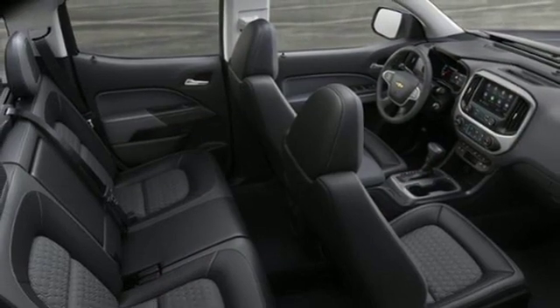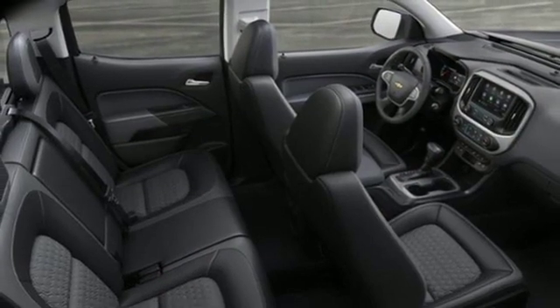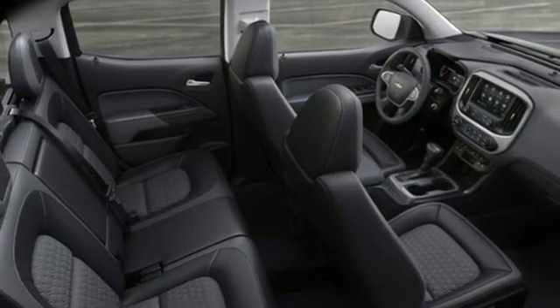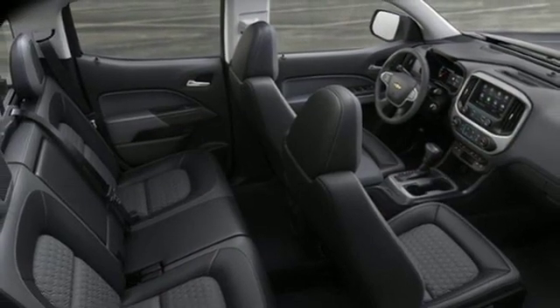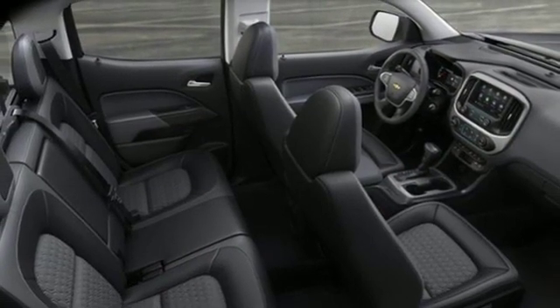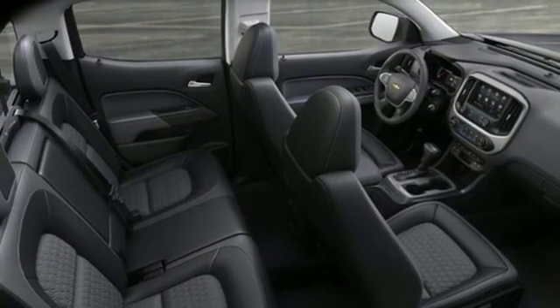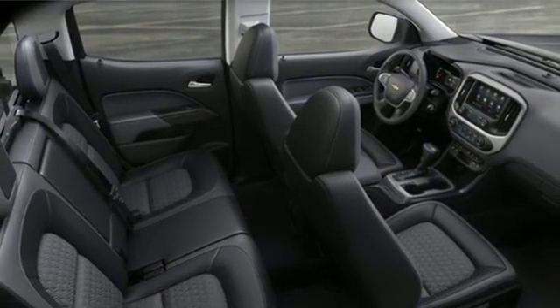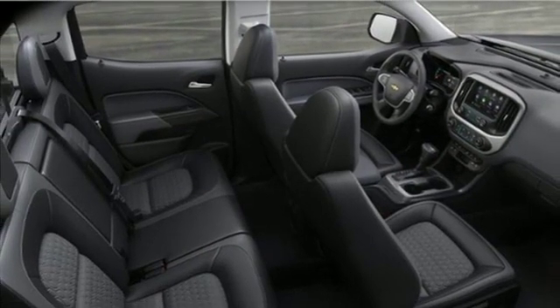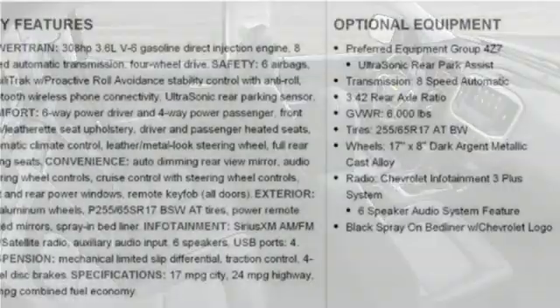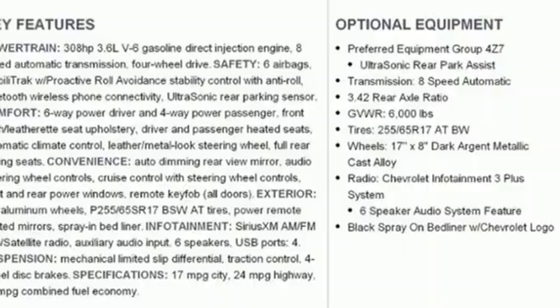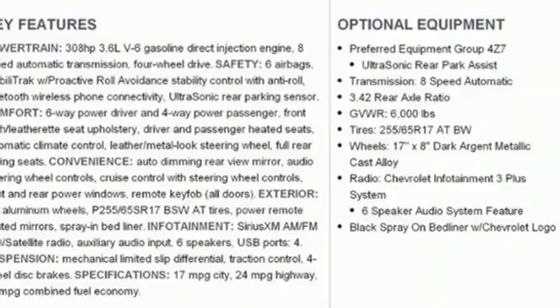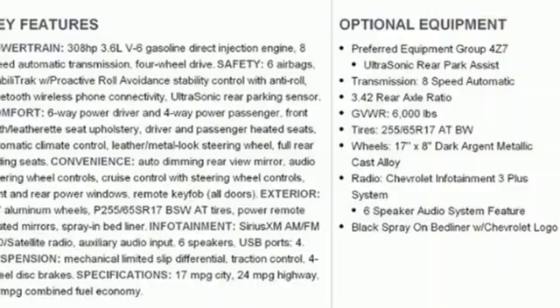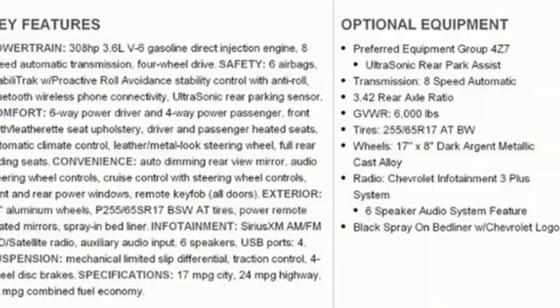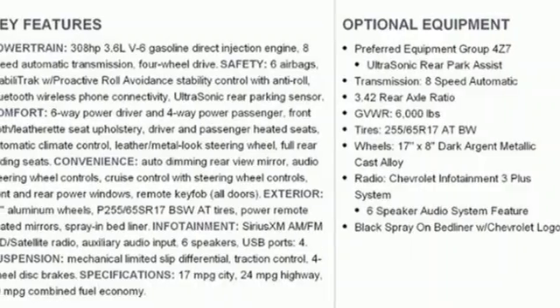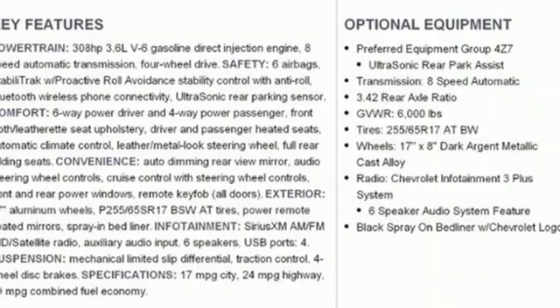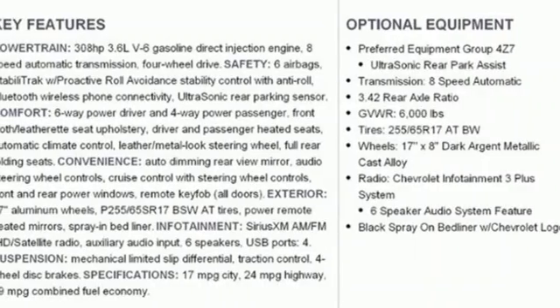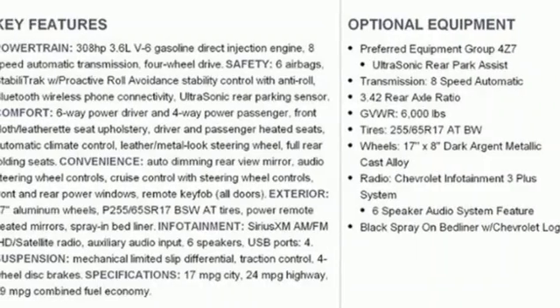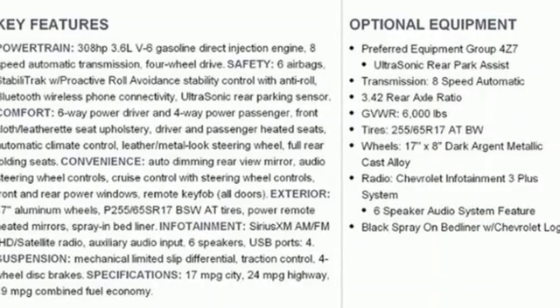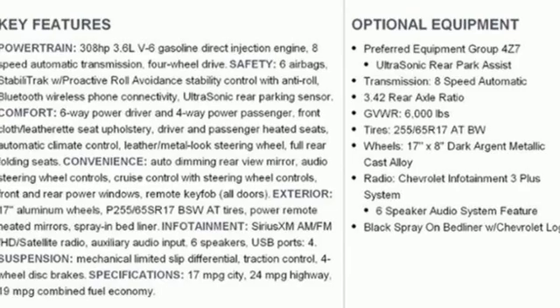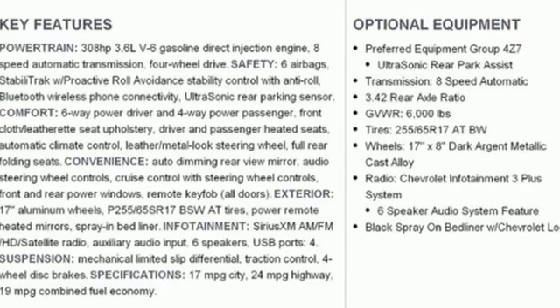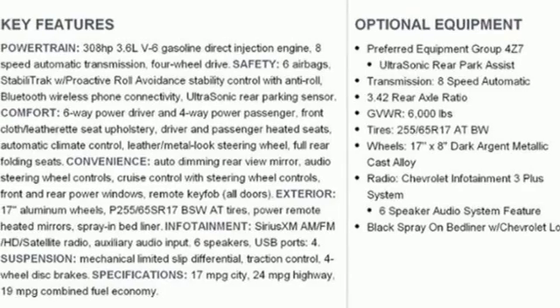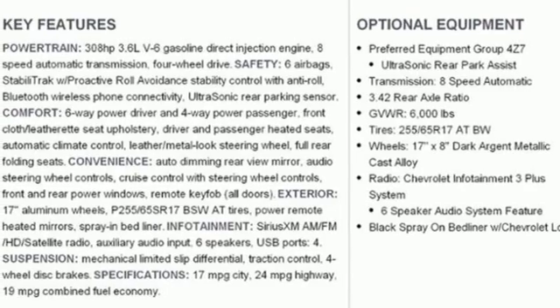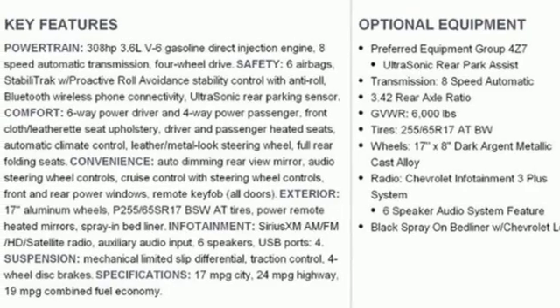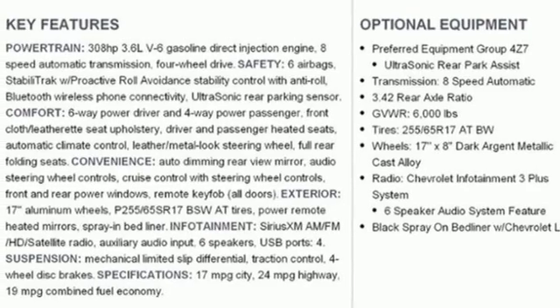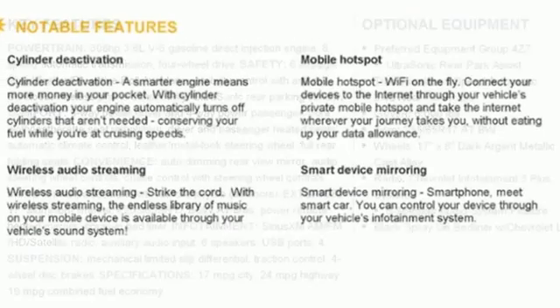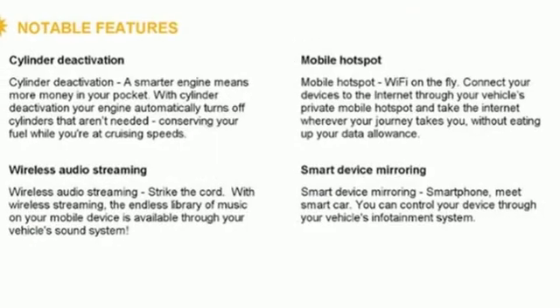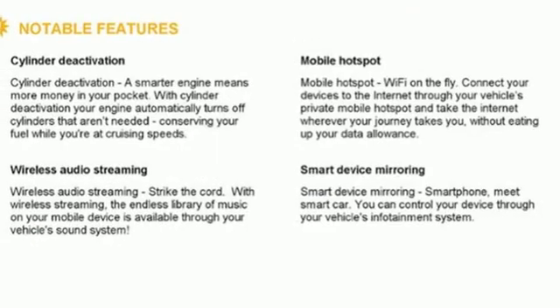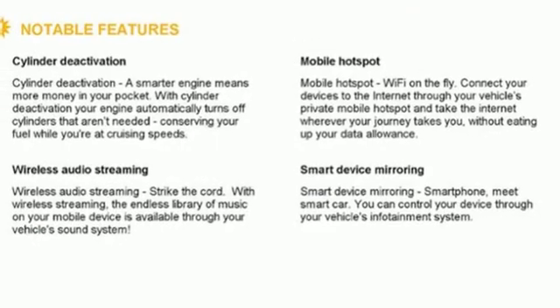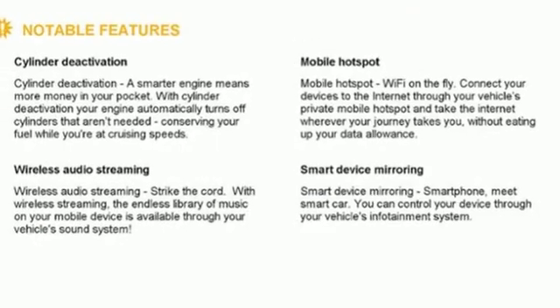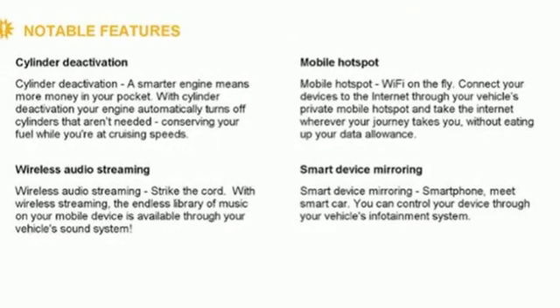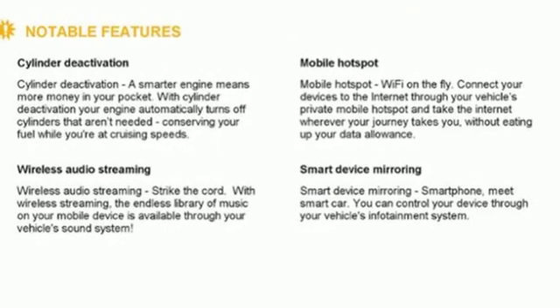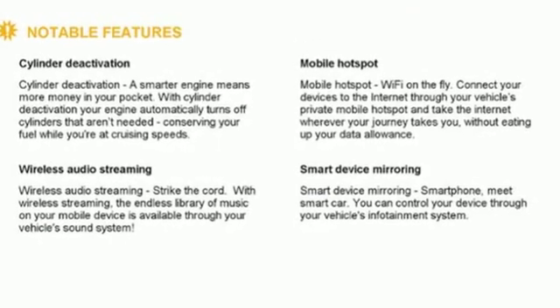Also included: Wi-Fi hotspot, heated steering wheel, aluminum wheels, gas pressurized shocks, rear parking sensors, and power heated mirrors.